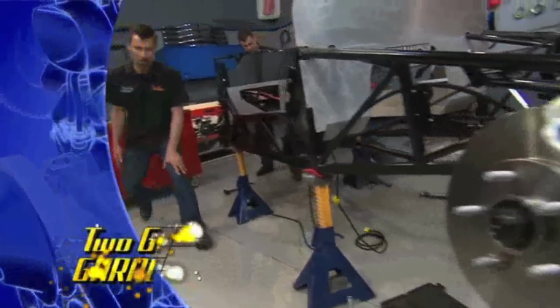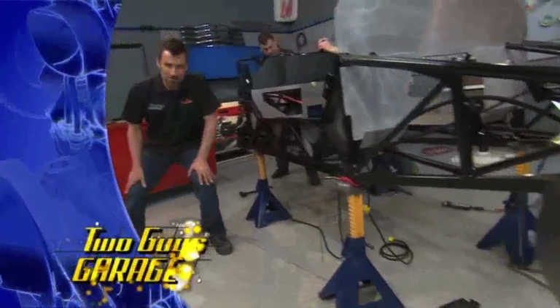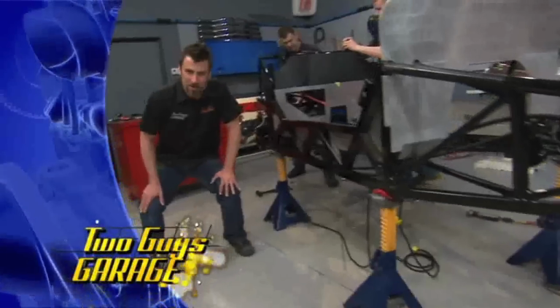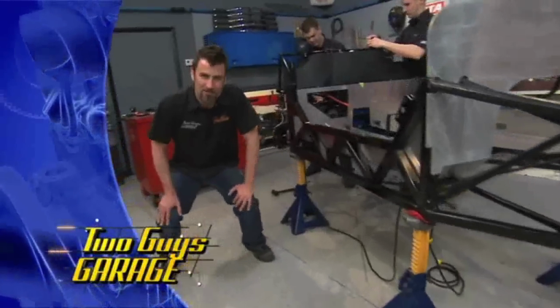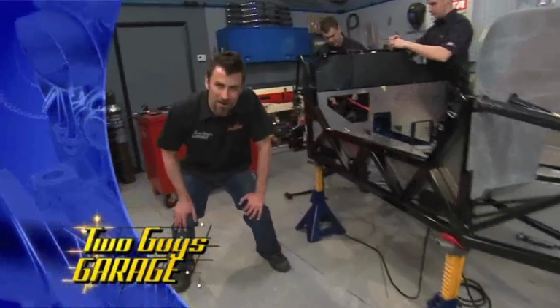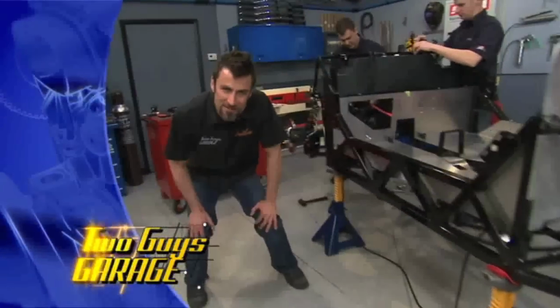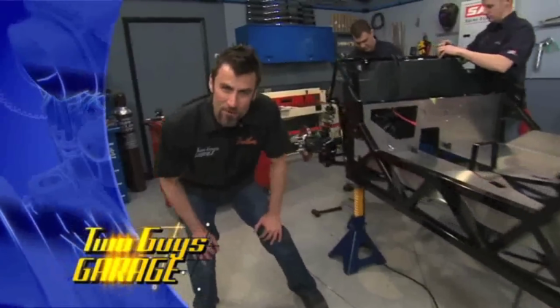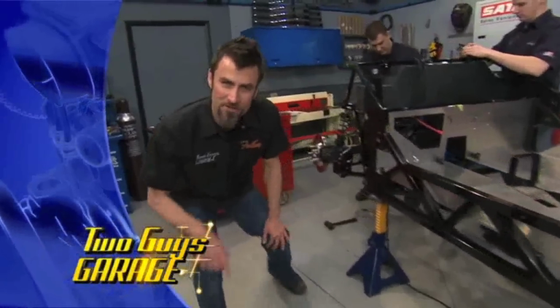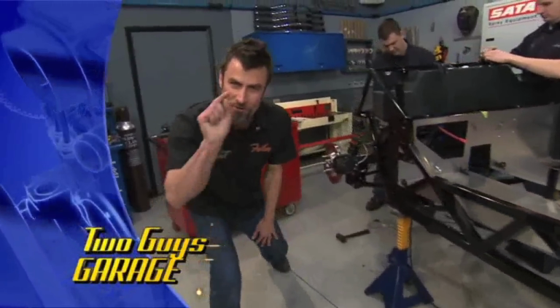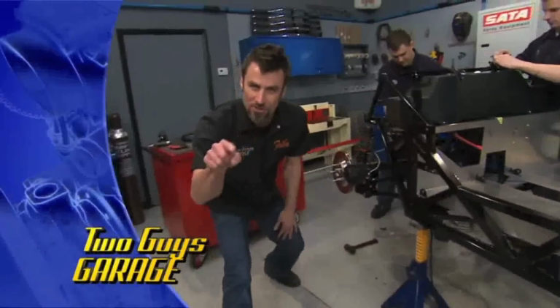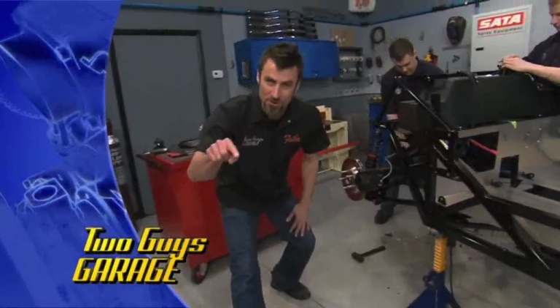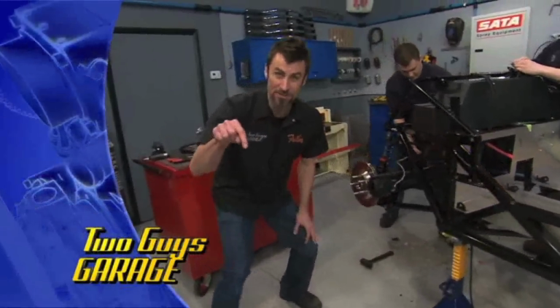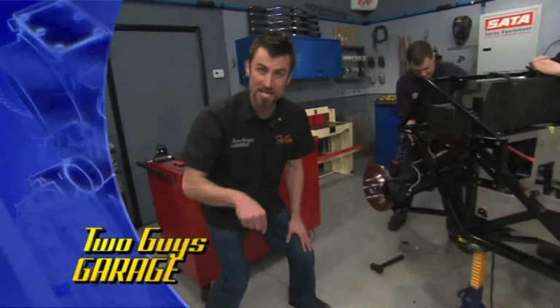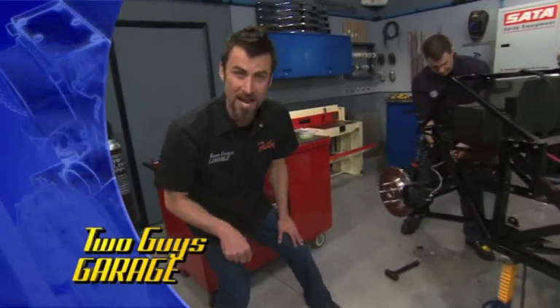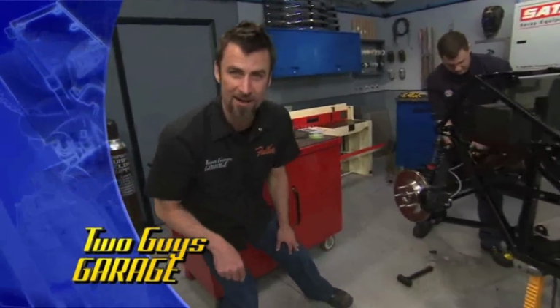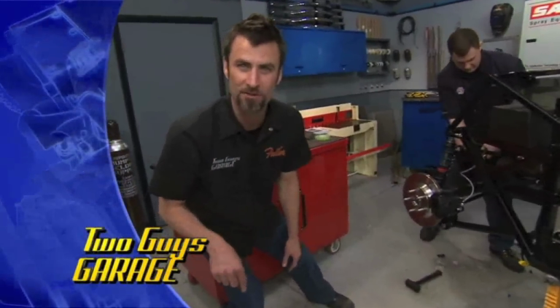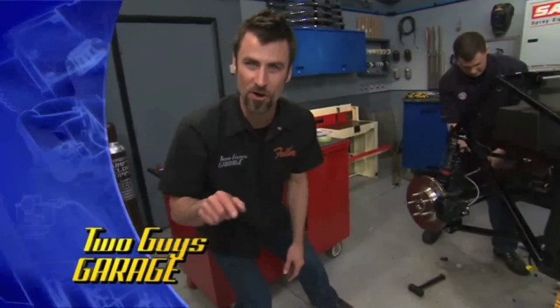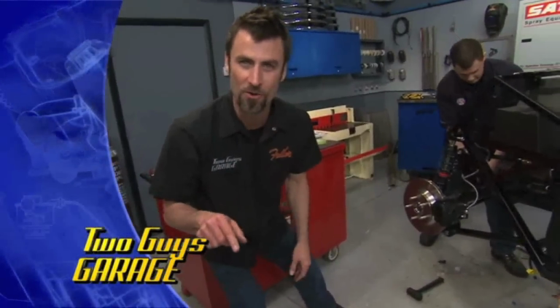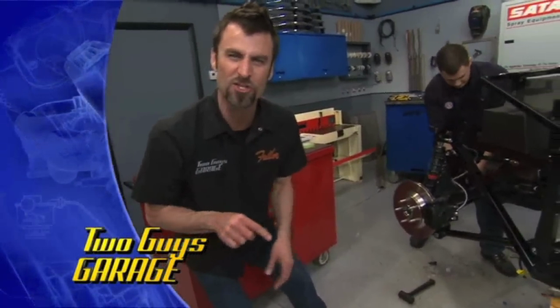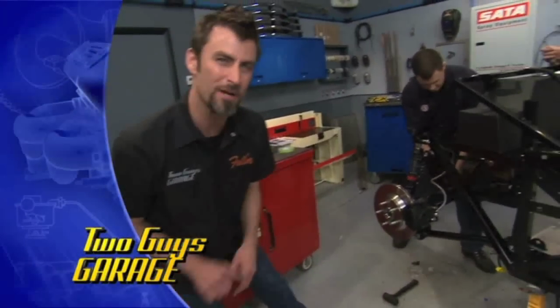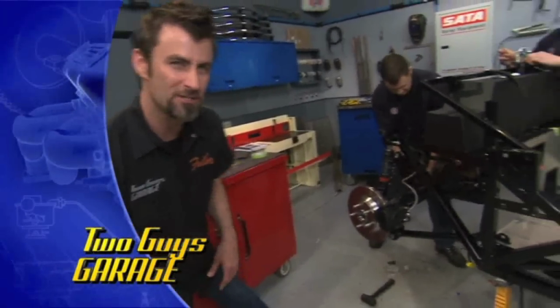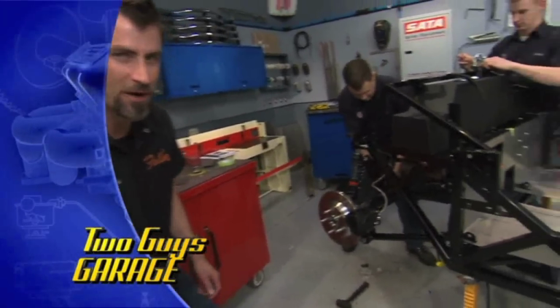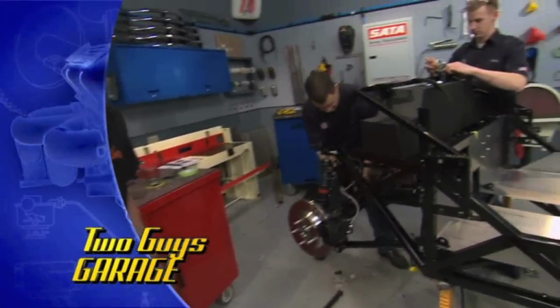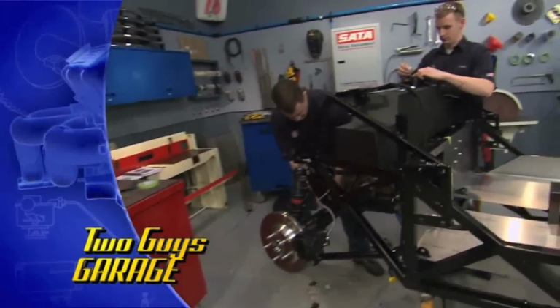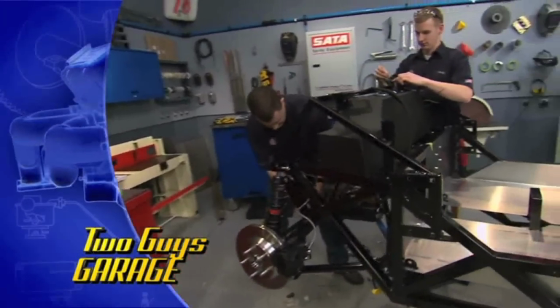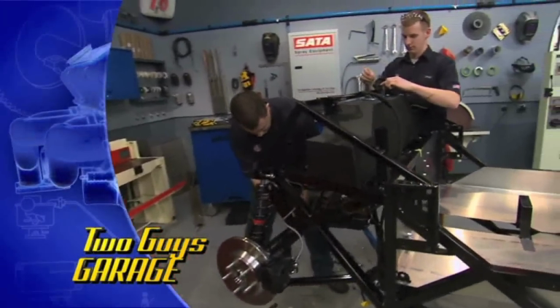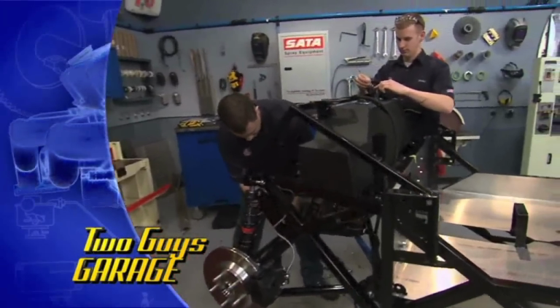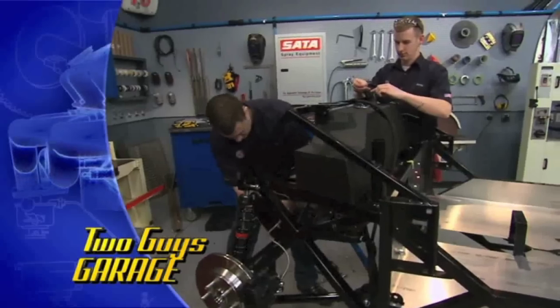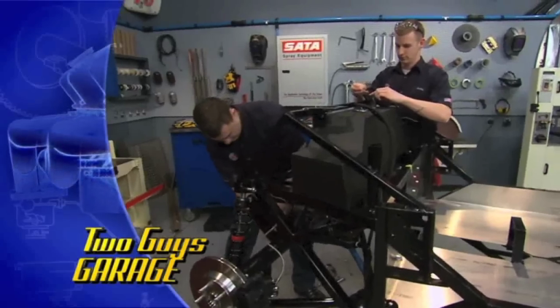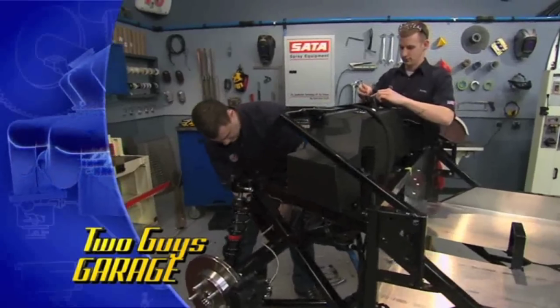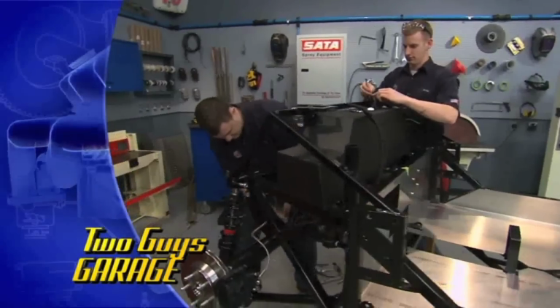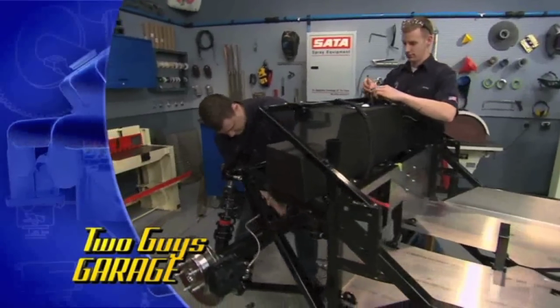Welcome to Two Guys Garage. Today we're going to show you how to build your own 2,200 pound, 500 horsepower animal.